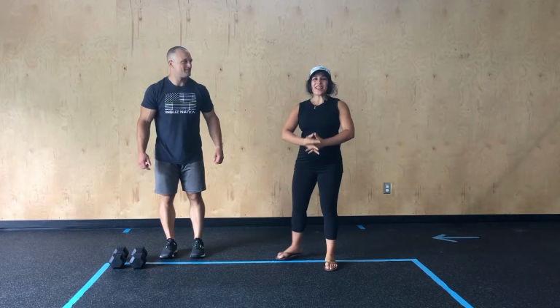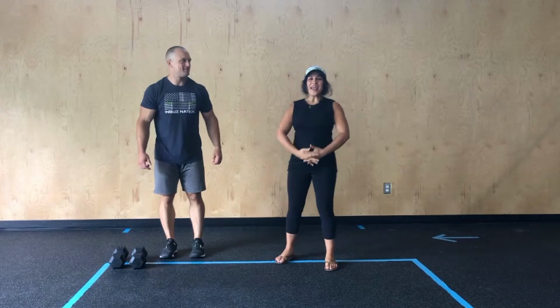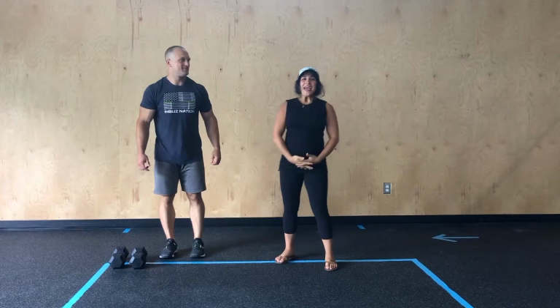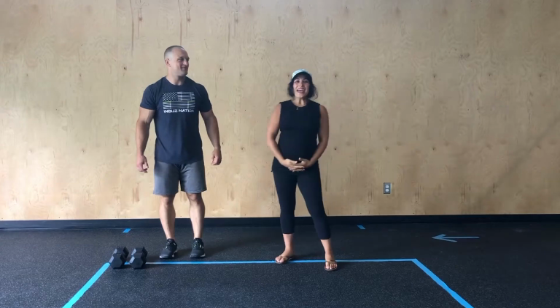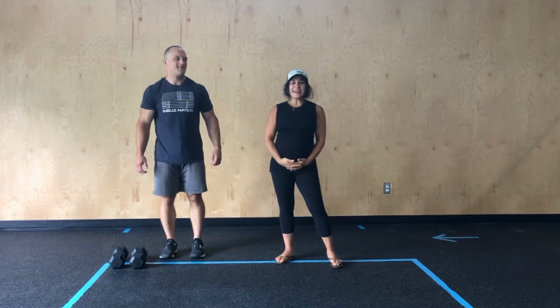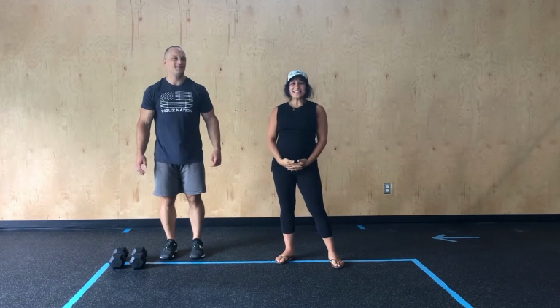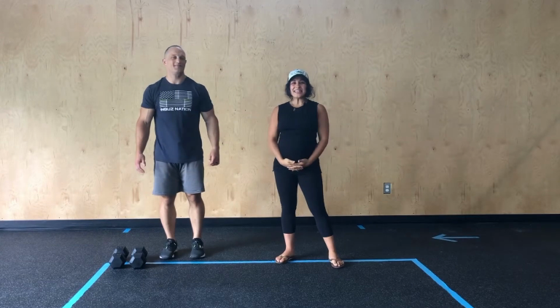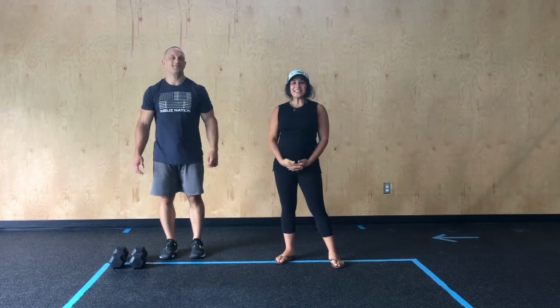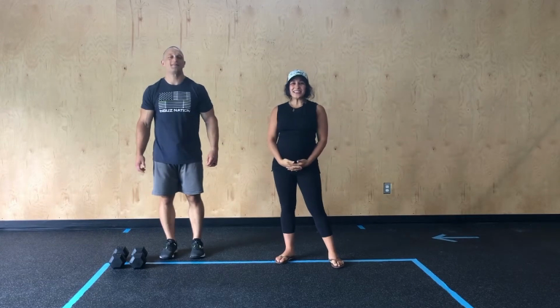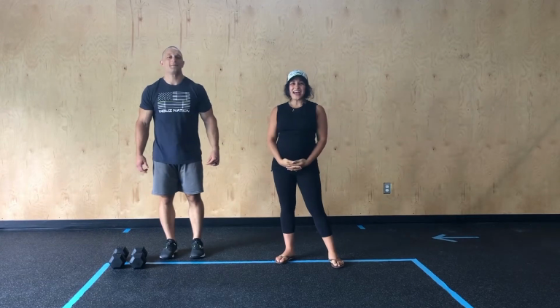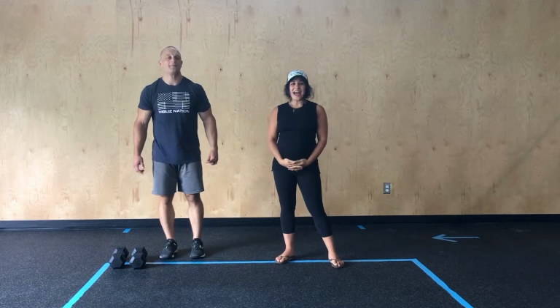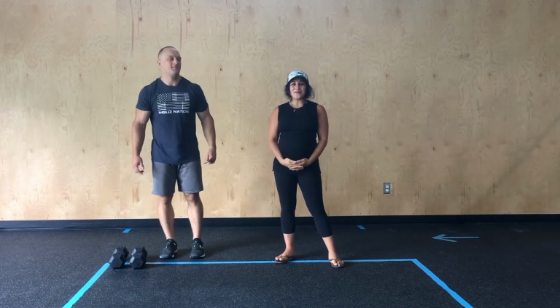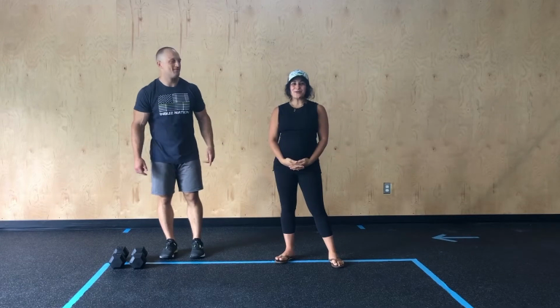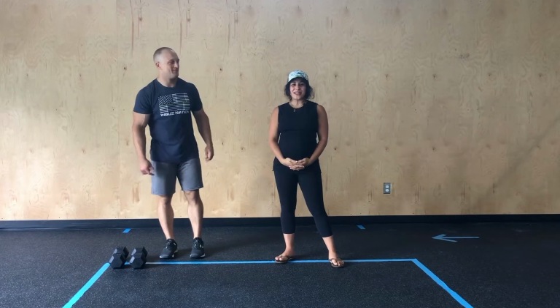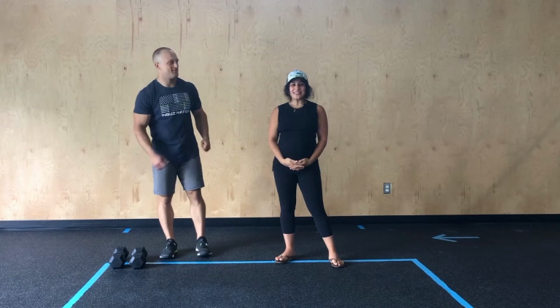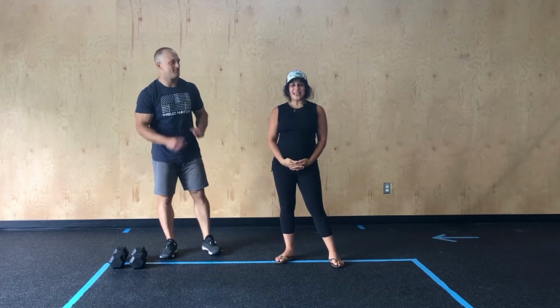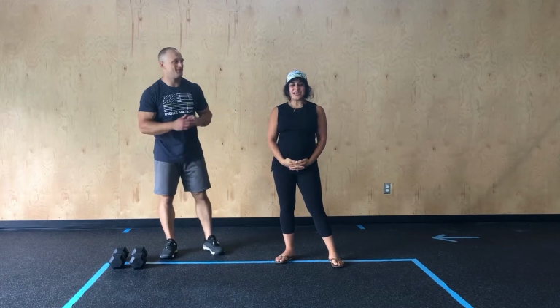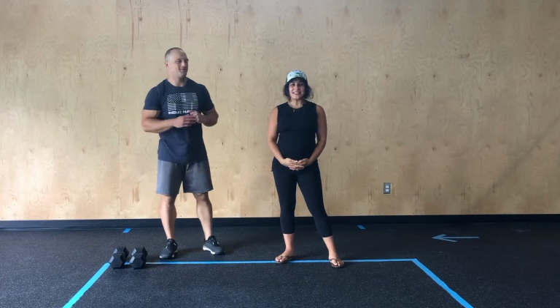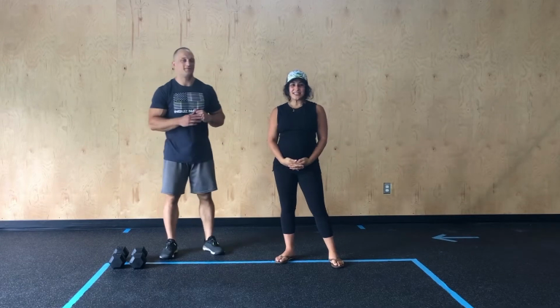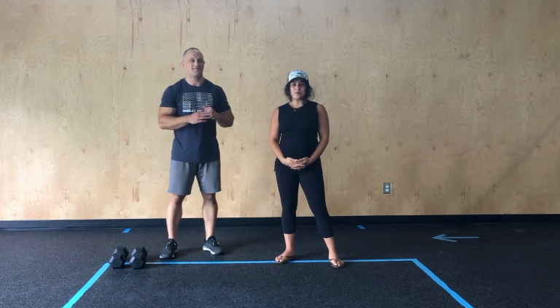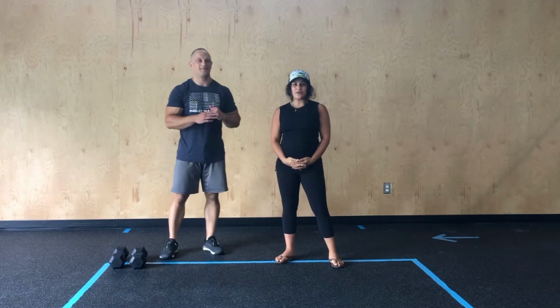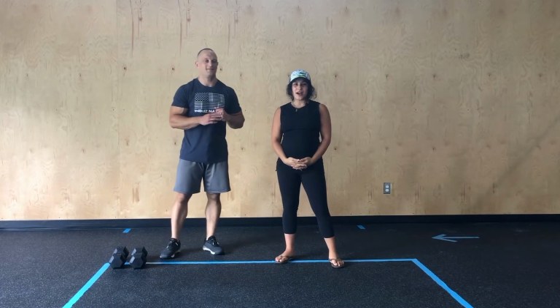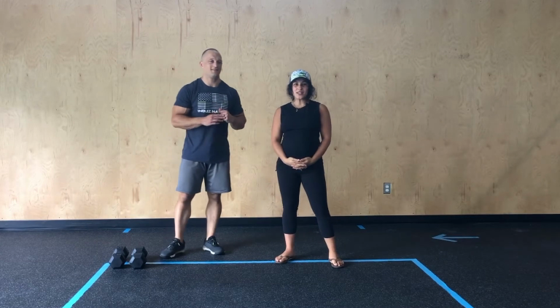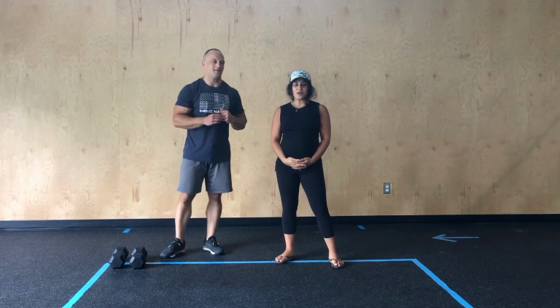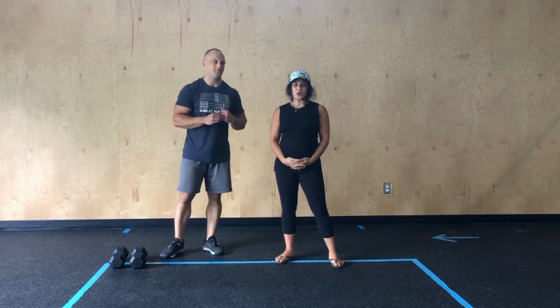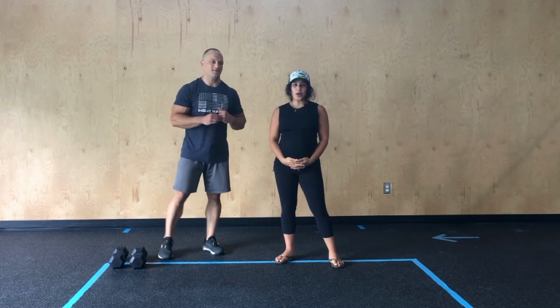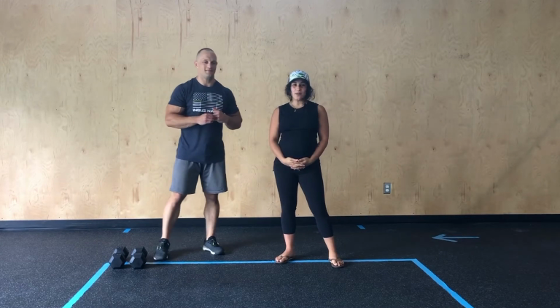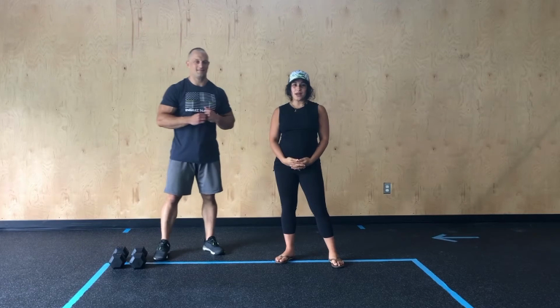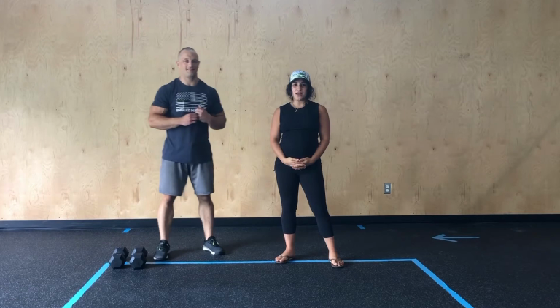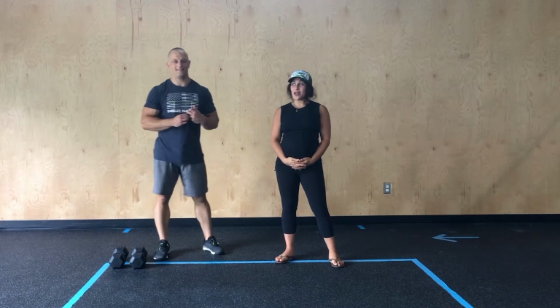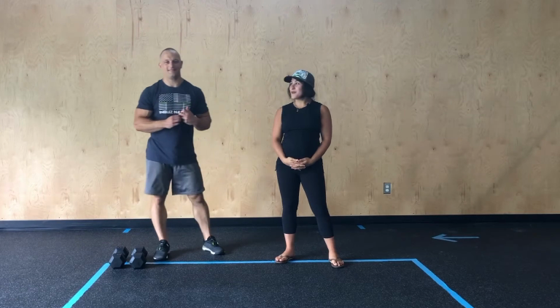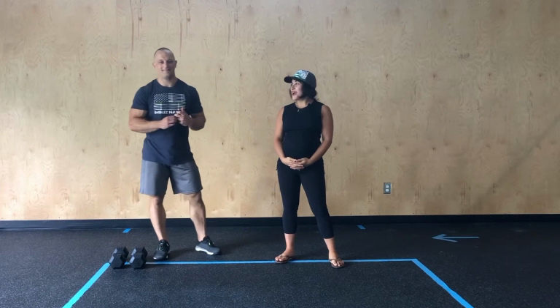Hey, Angus Nation. Happy Wednesday. Today's move class, we have a 20-minute AMRAP.